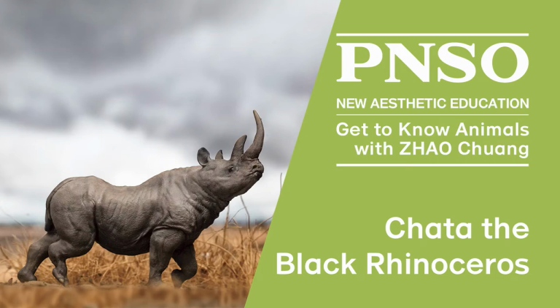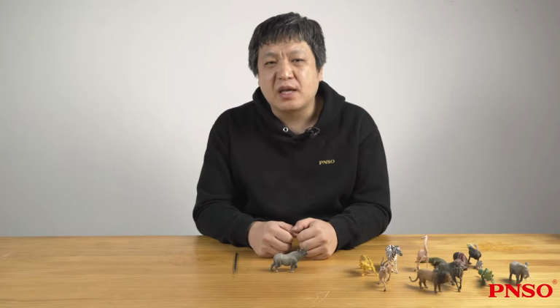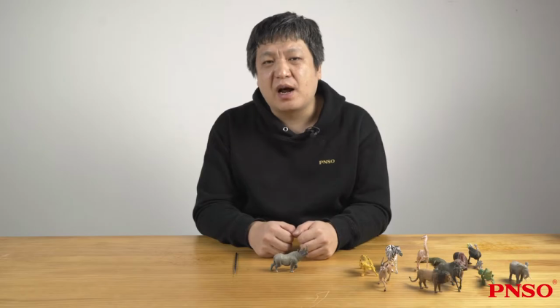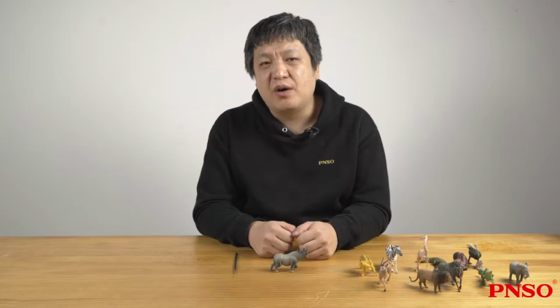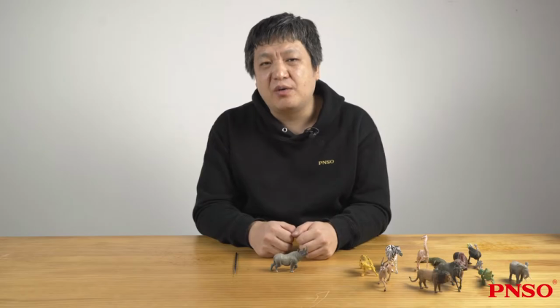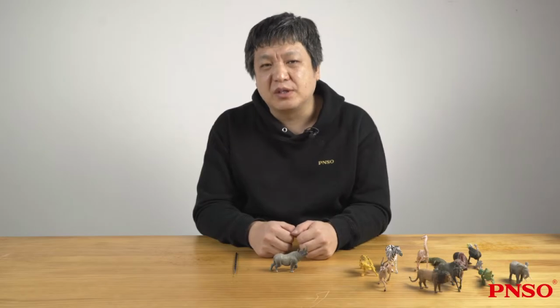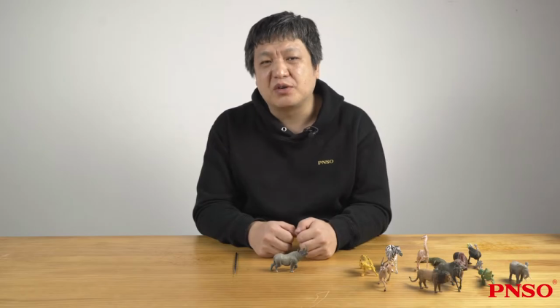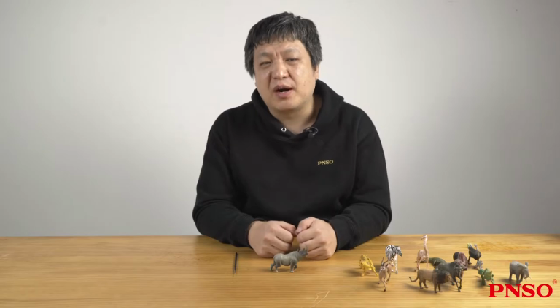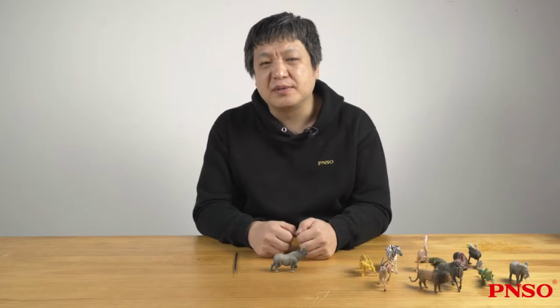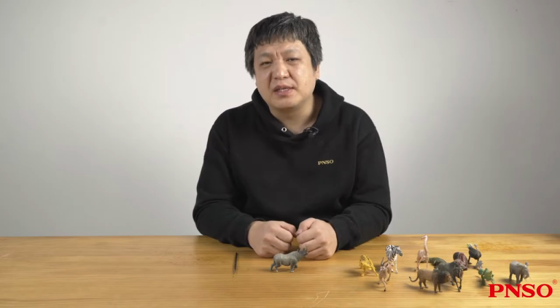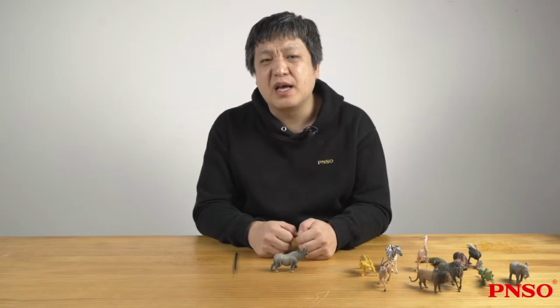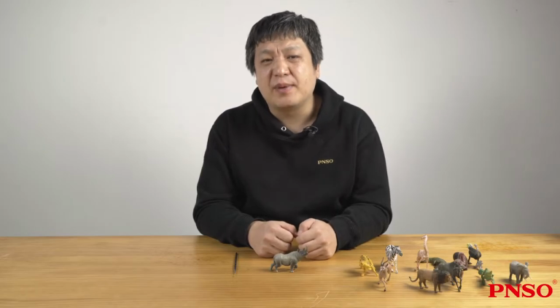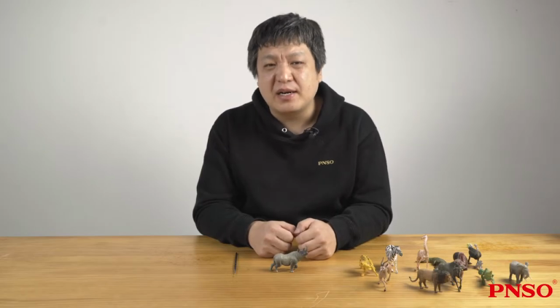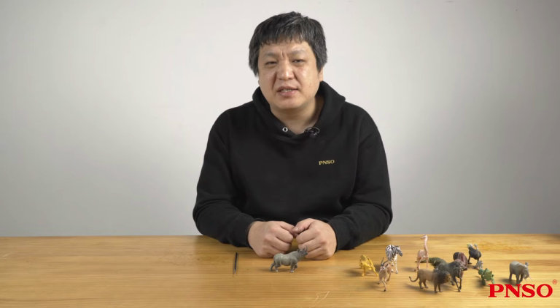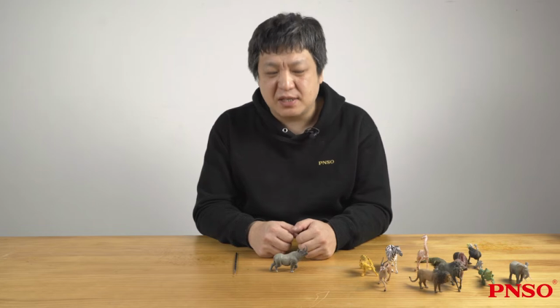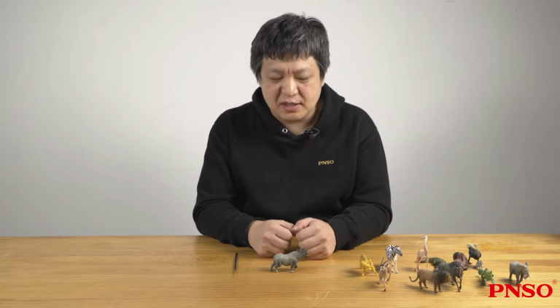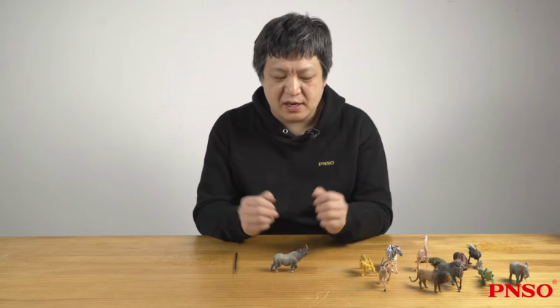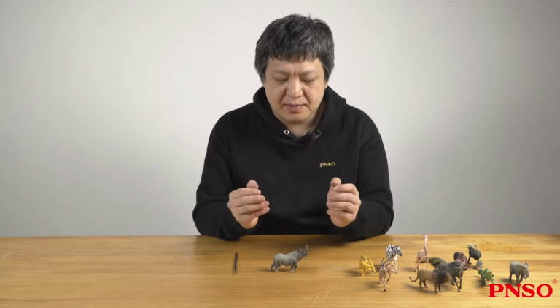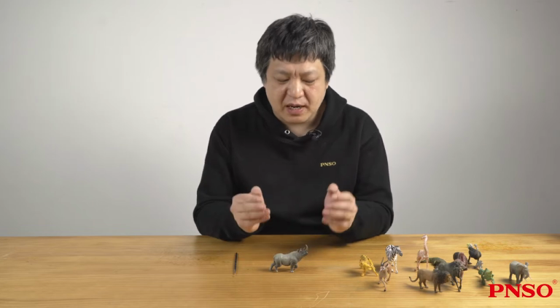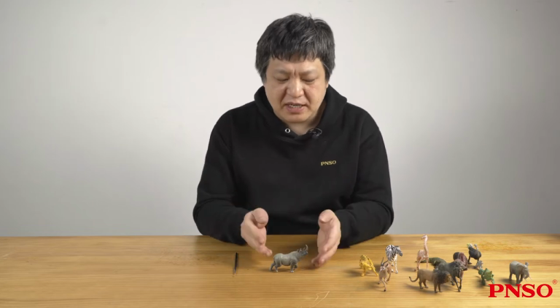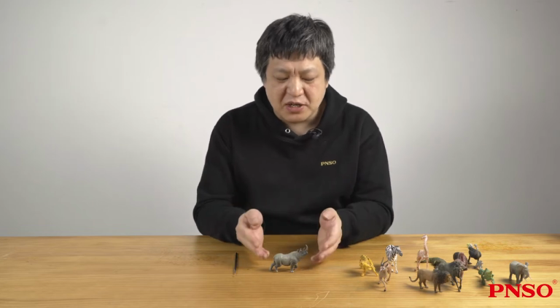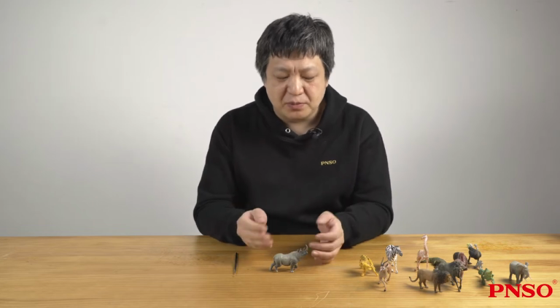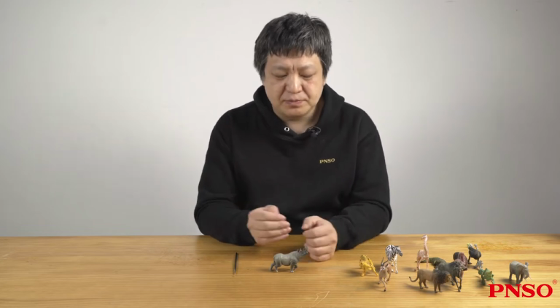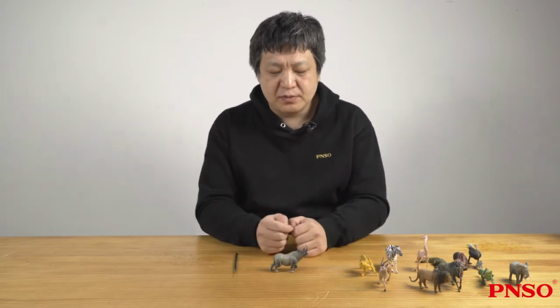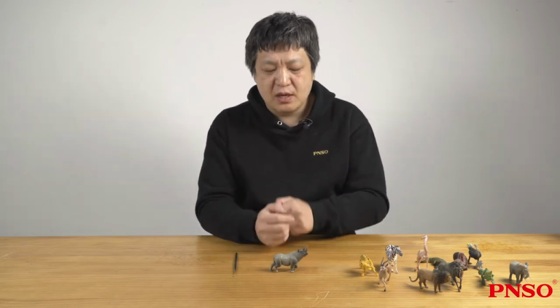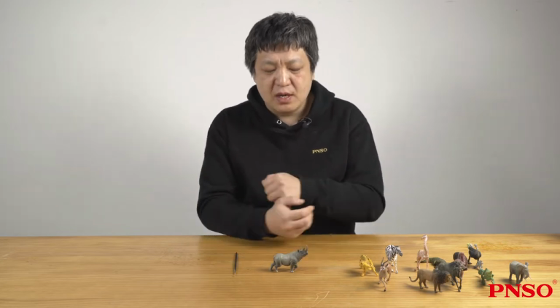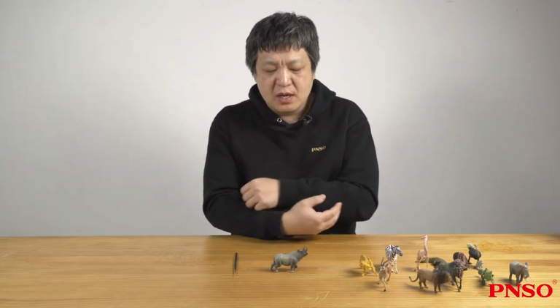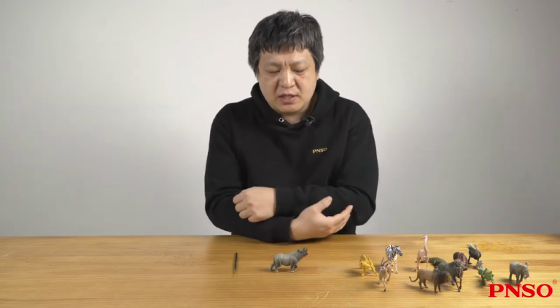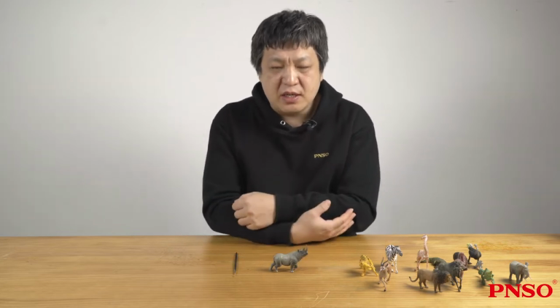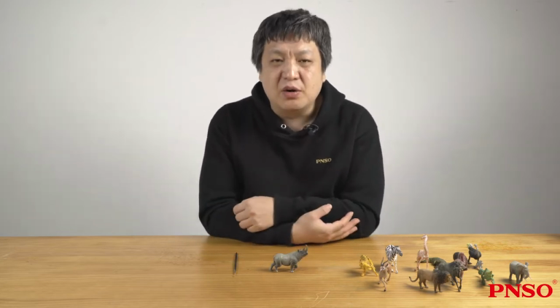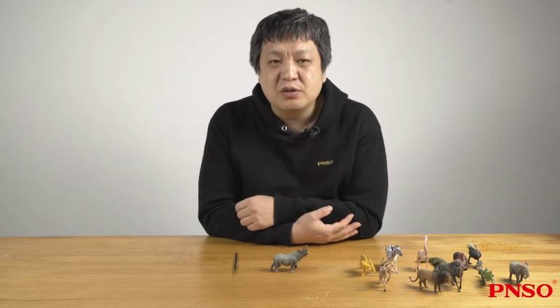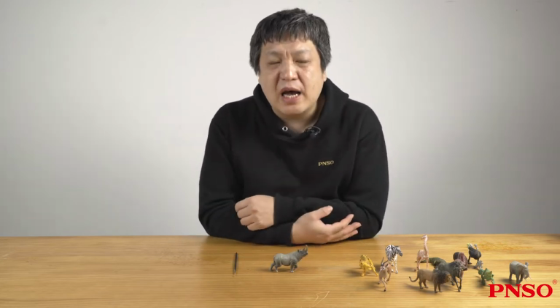Hello everyone, I'm Zhao Chuan. Today we are going to learn about the black rhinoceros.